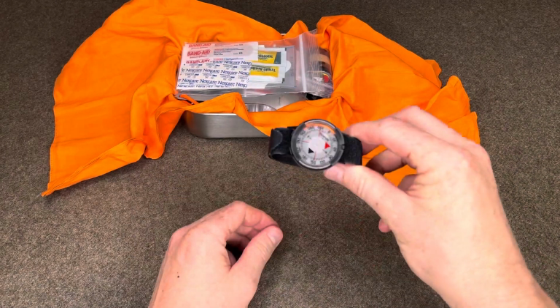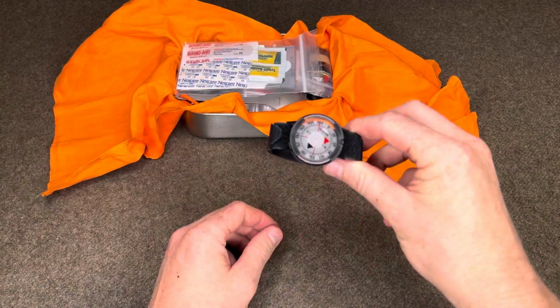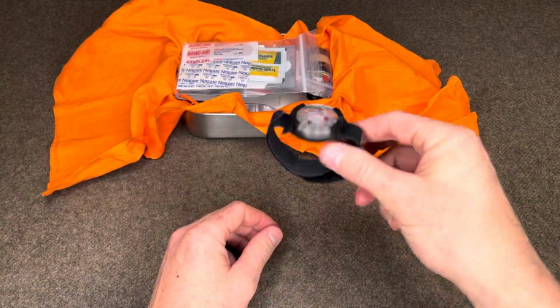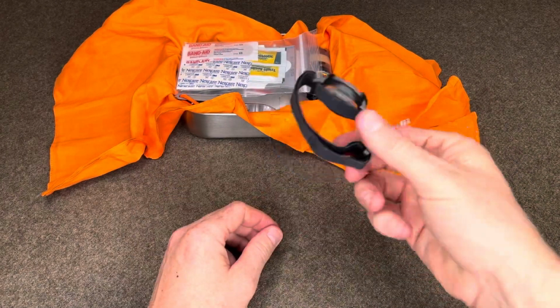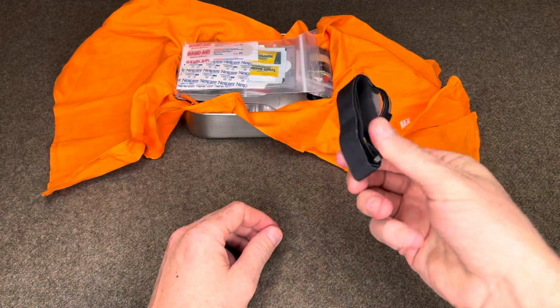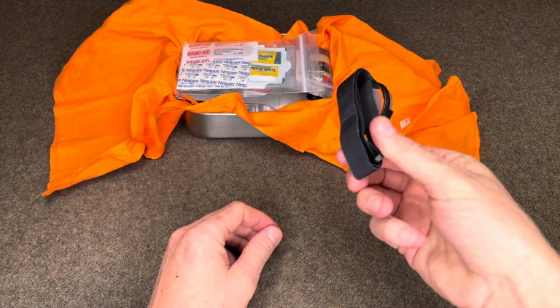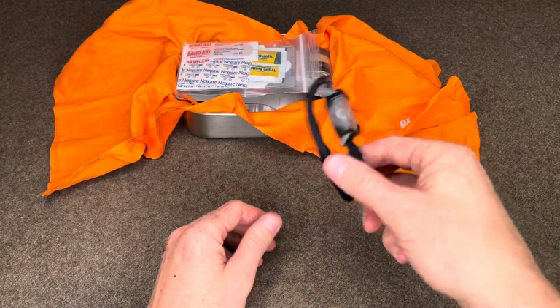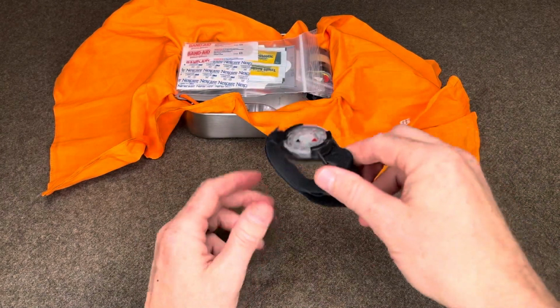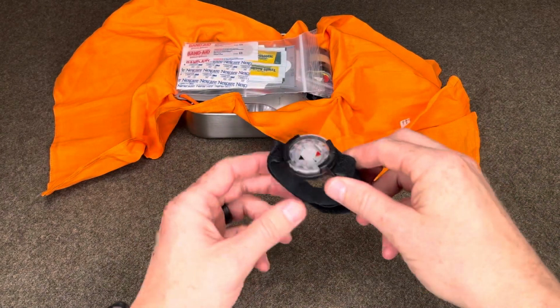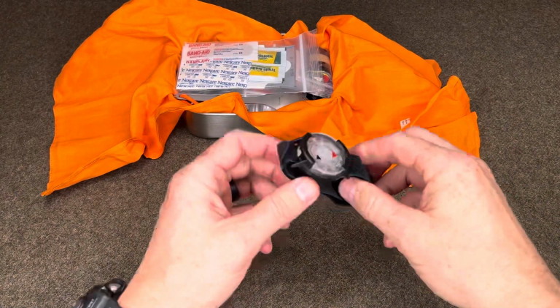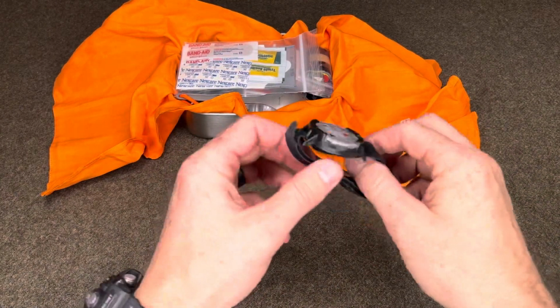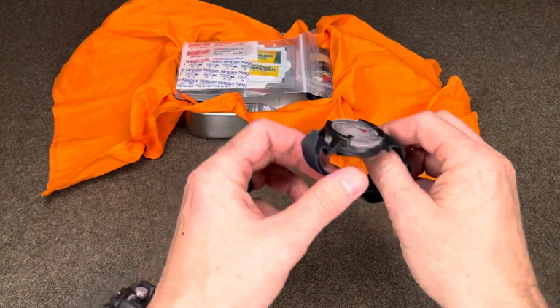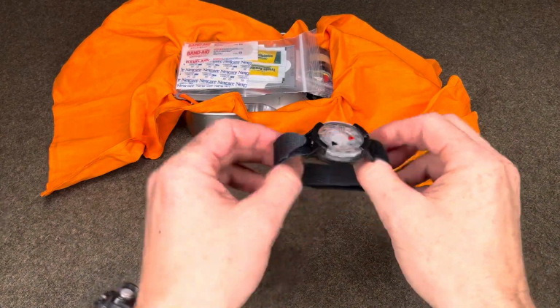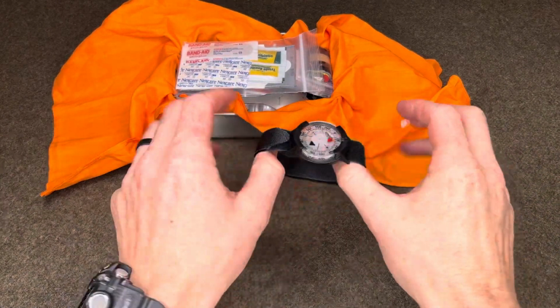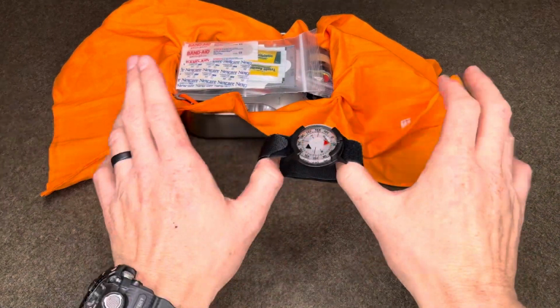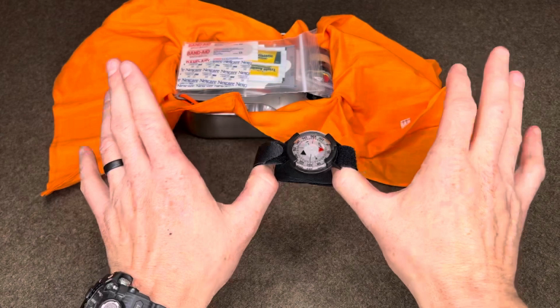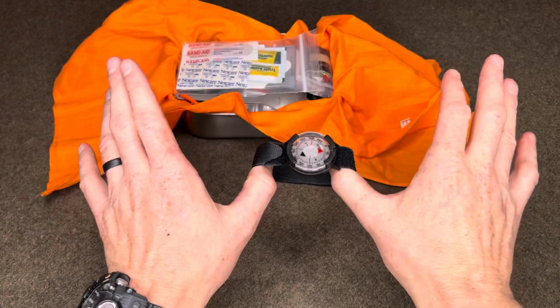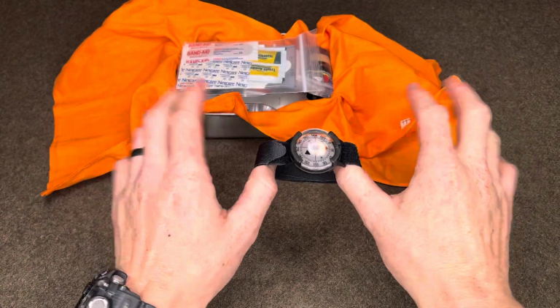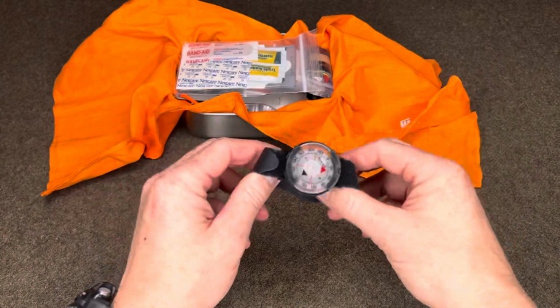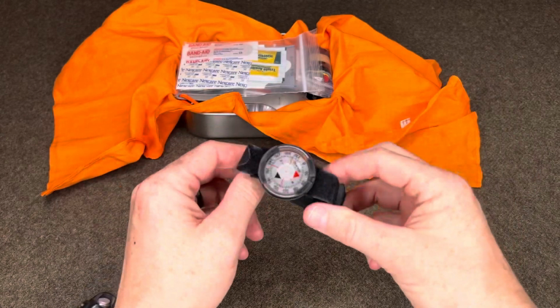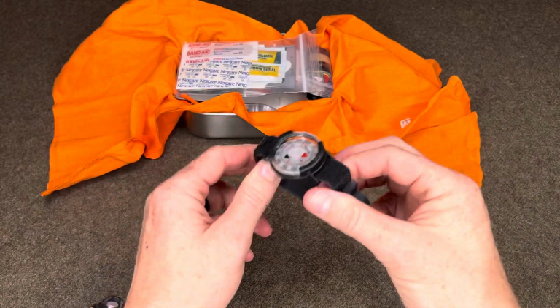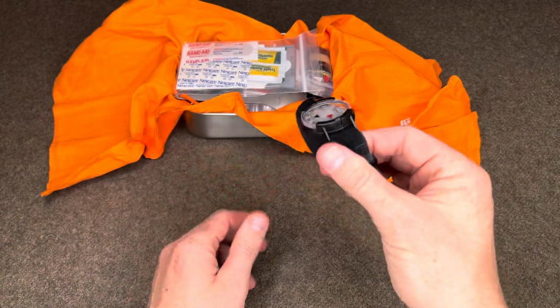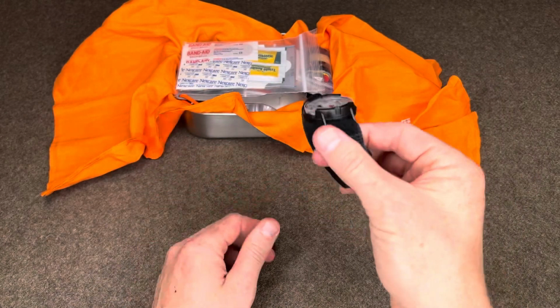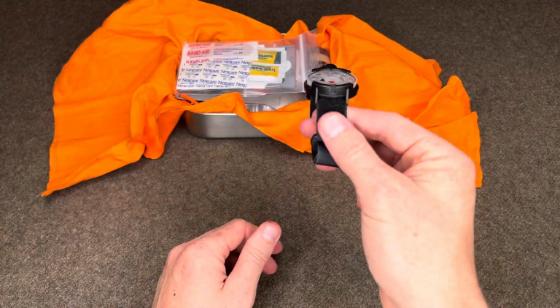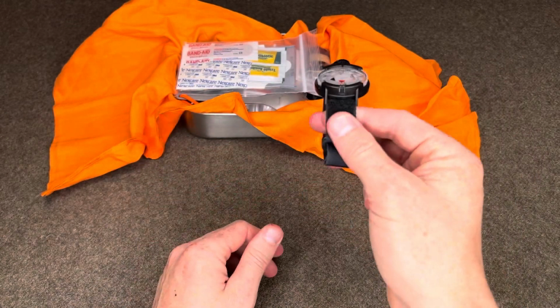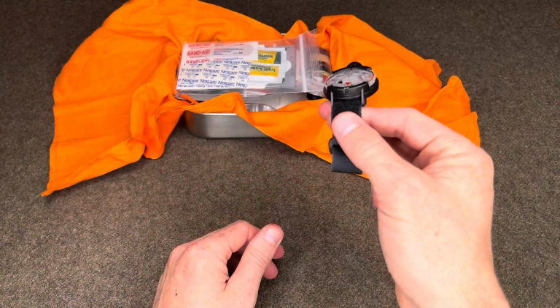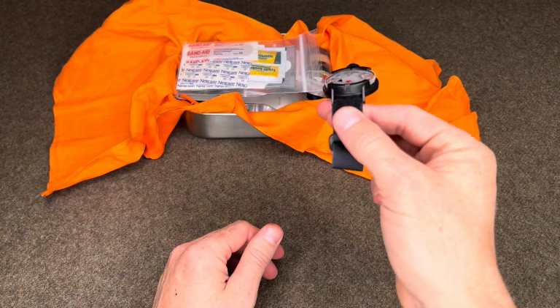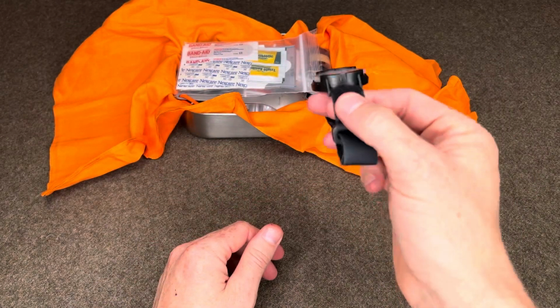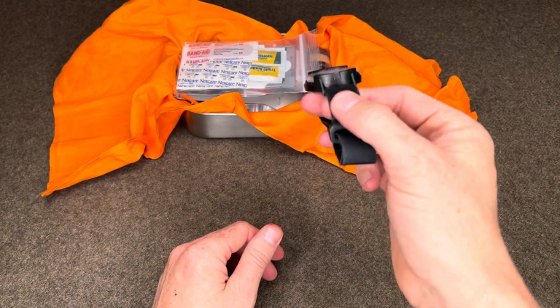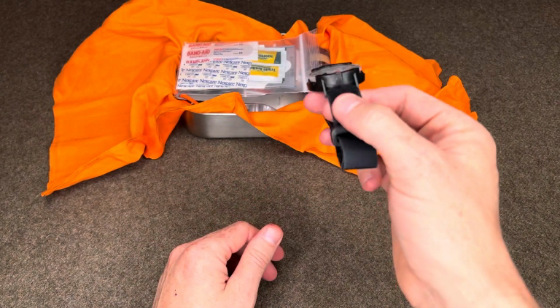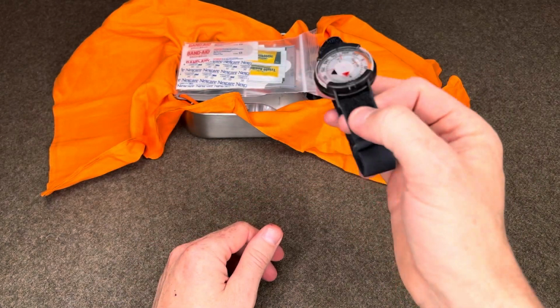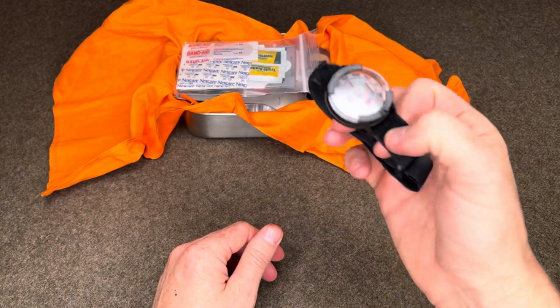Wrist watch. This is a Suunto wrist compass — some rudimentary sighting ability.